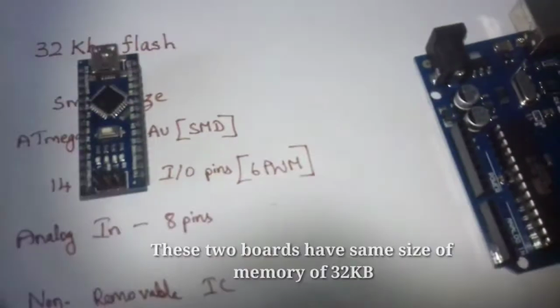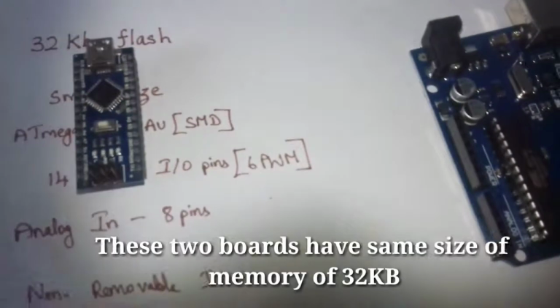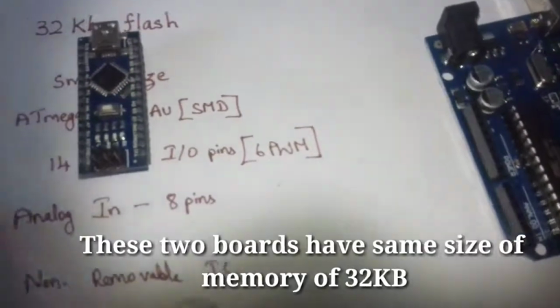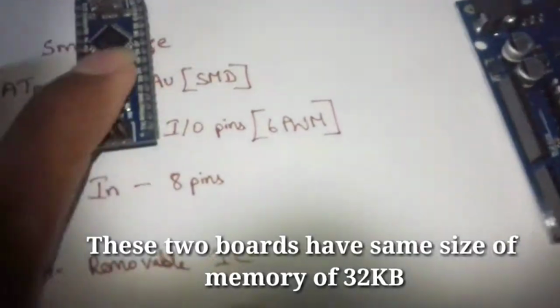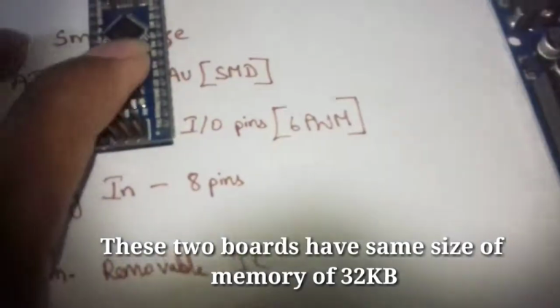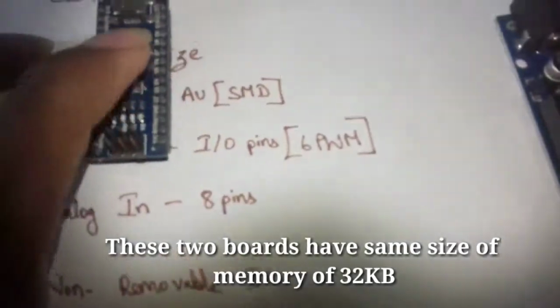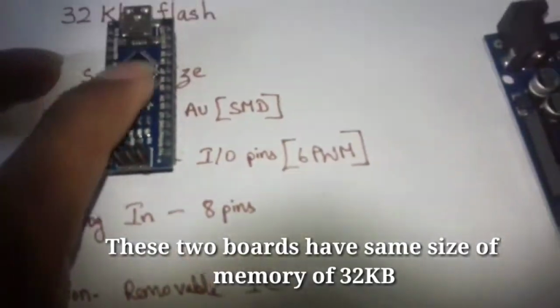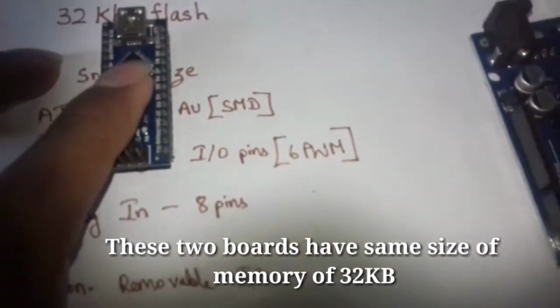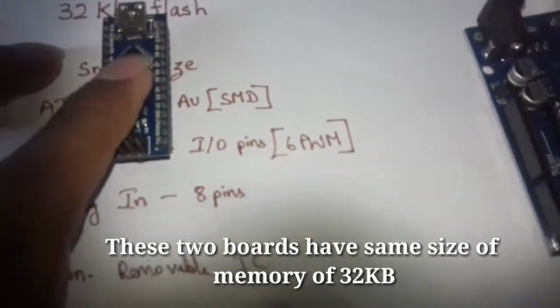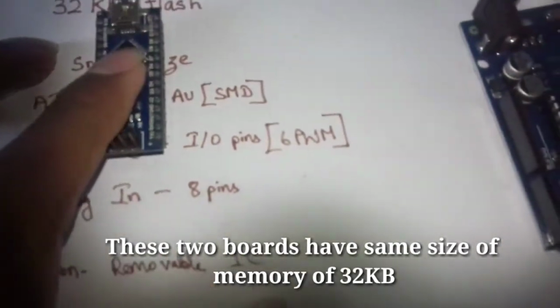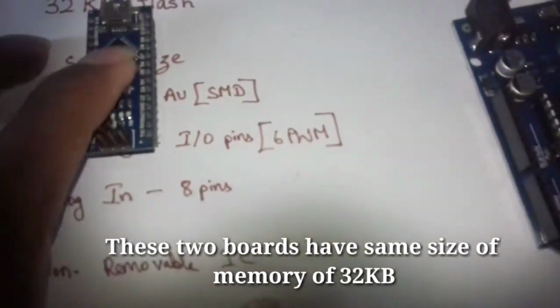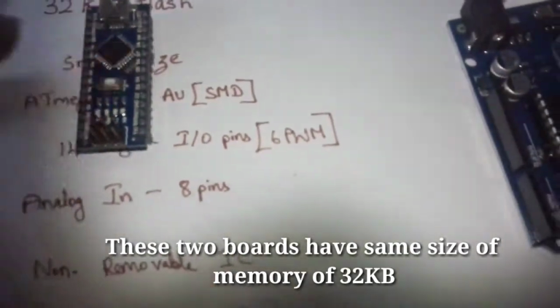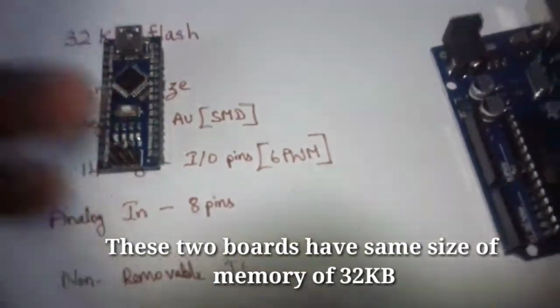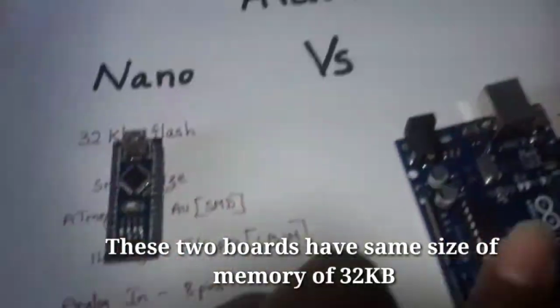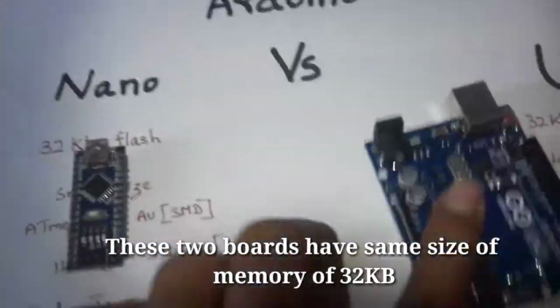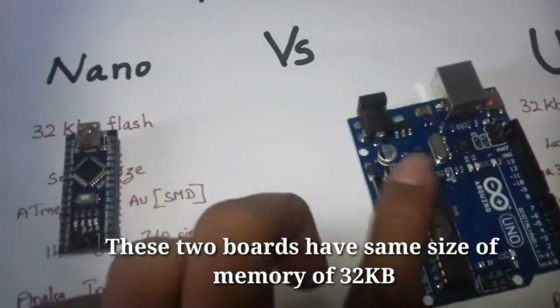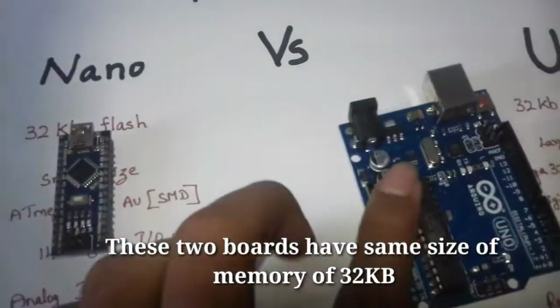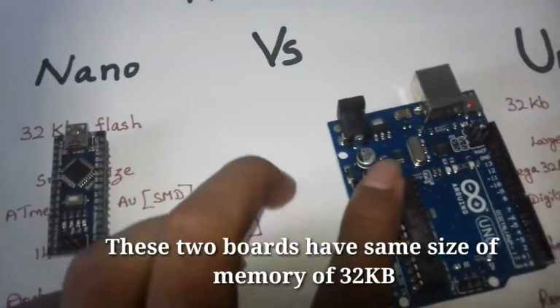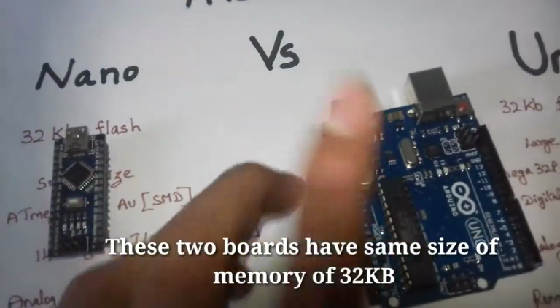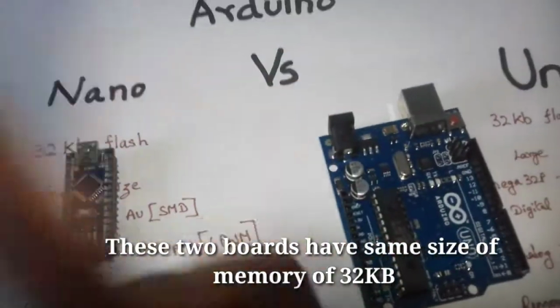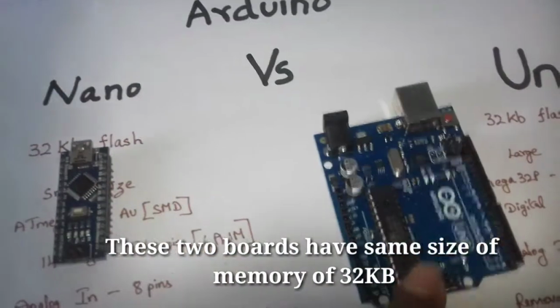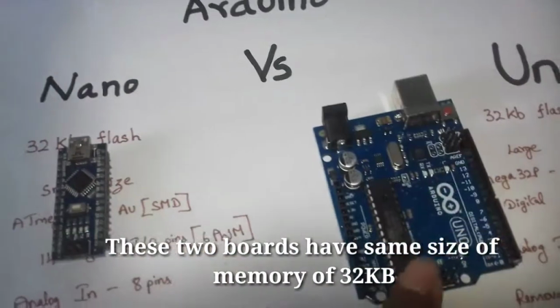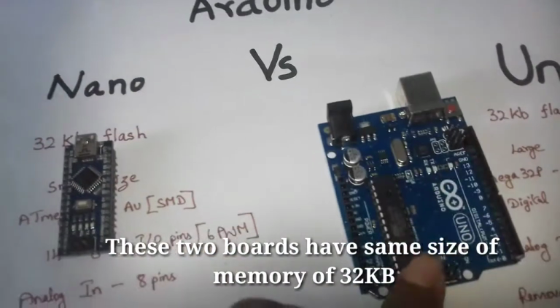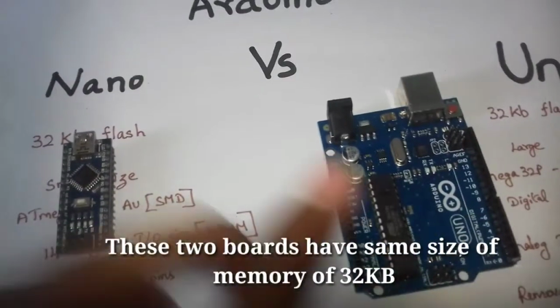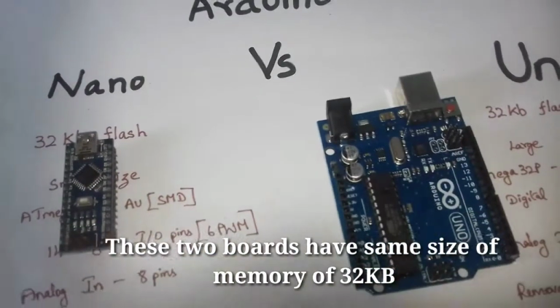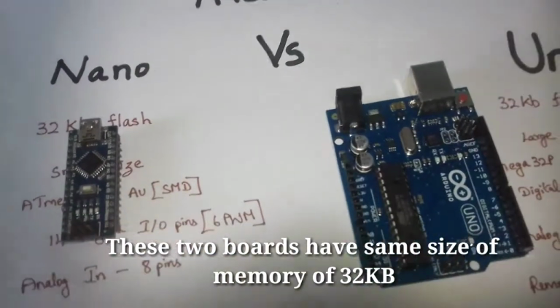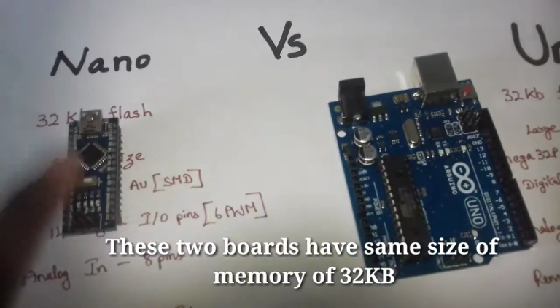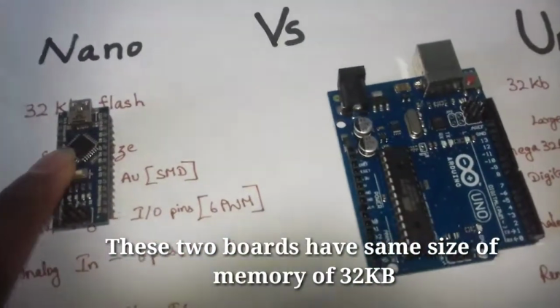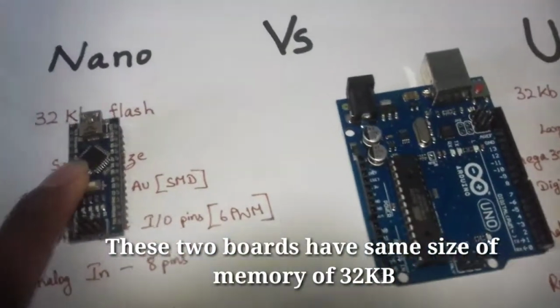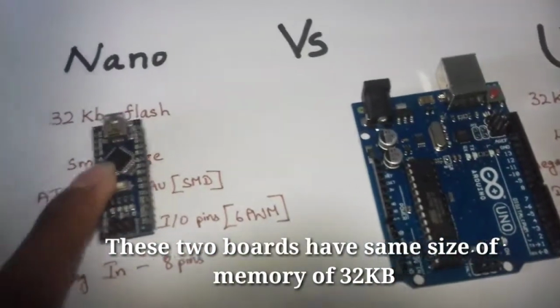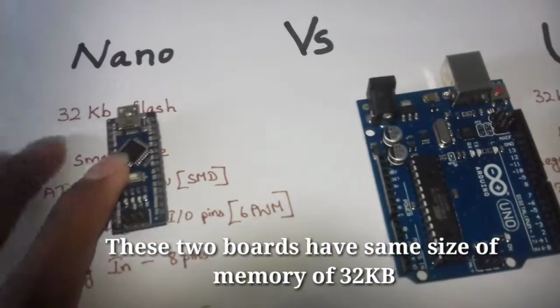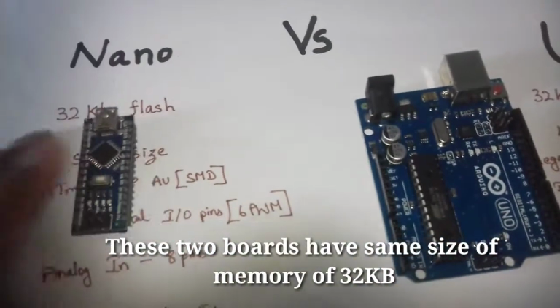As you can see, this board has 32KB of flash memory, which is used for program storage.